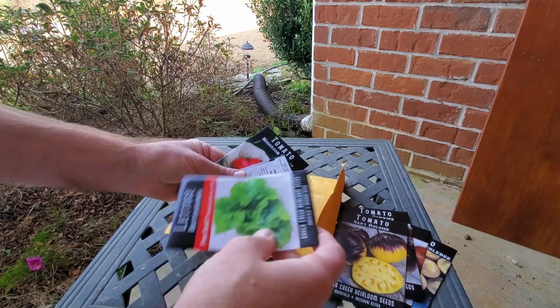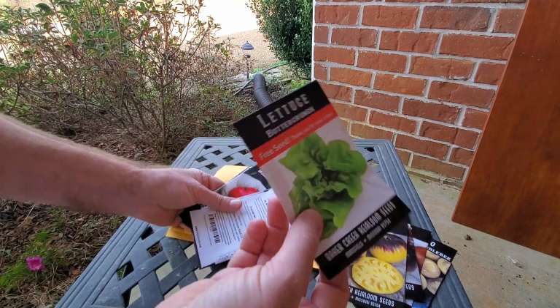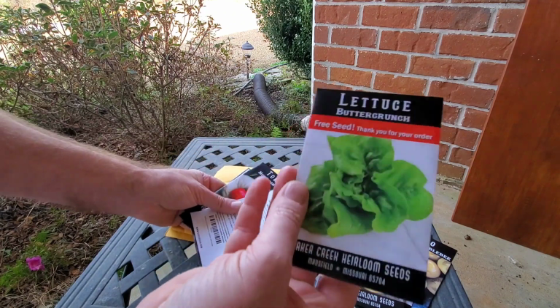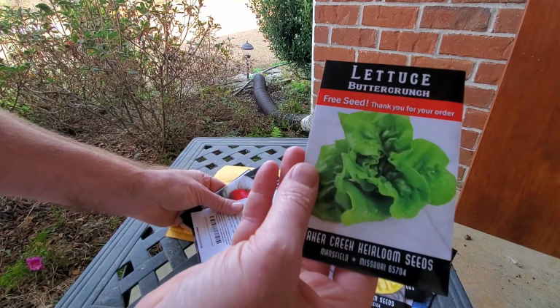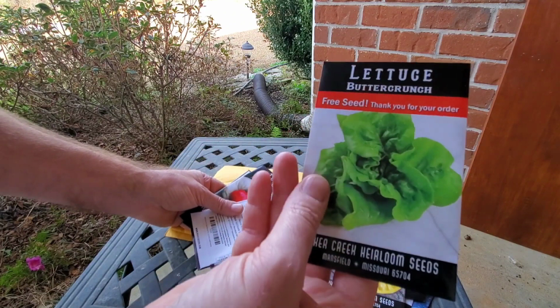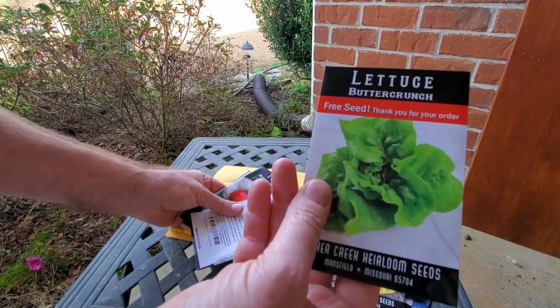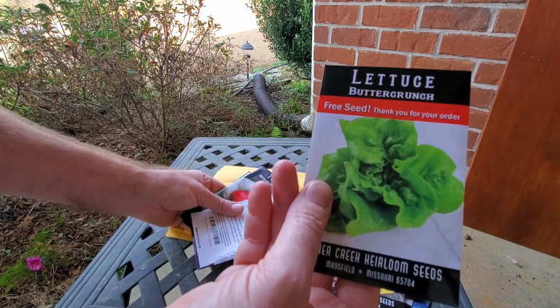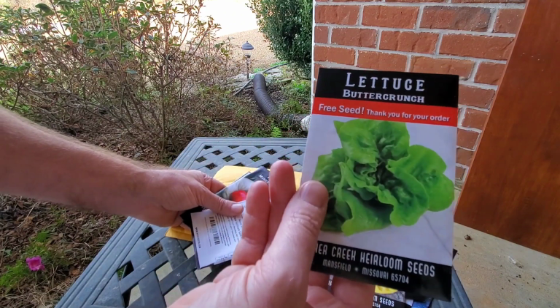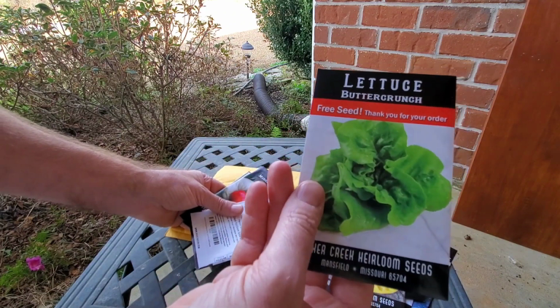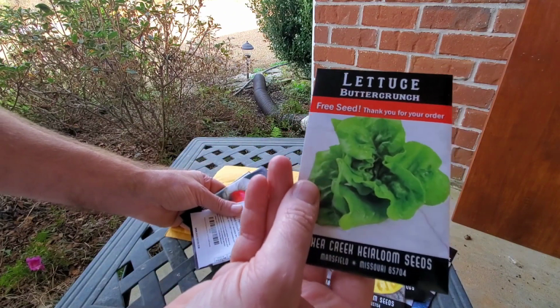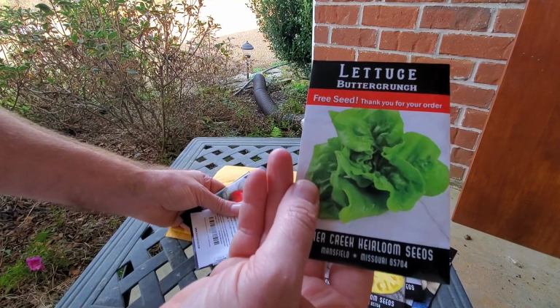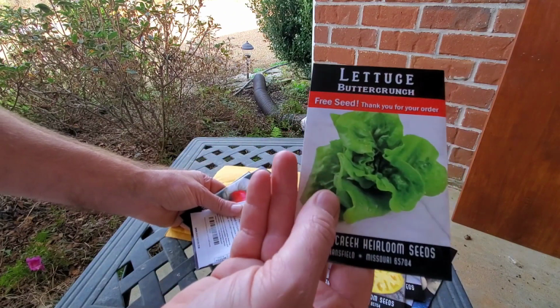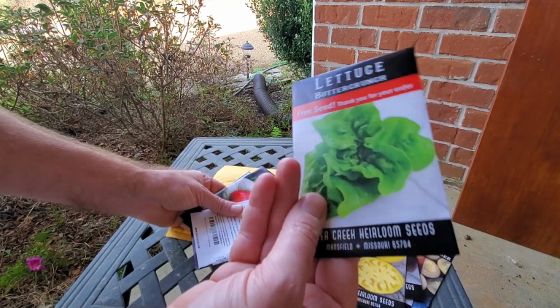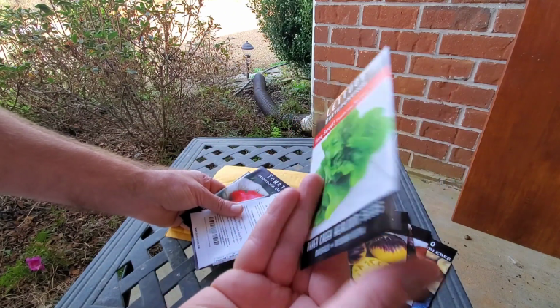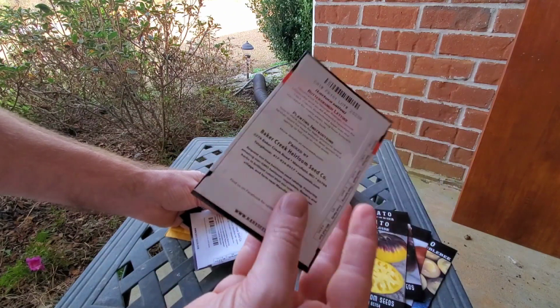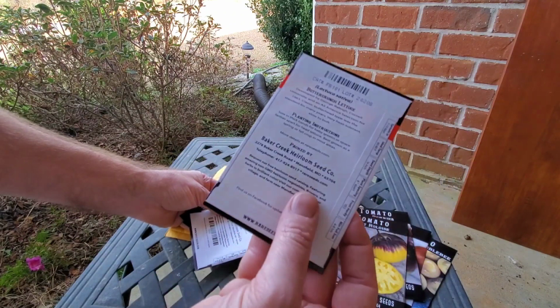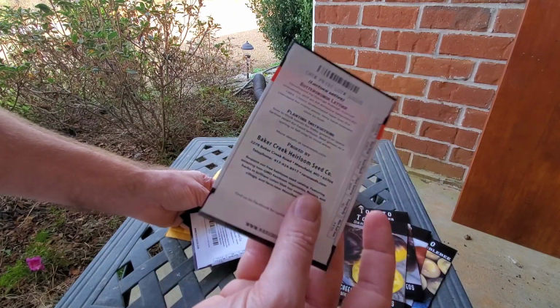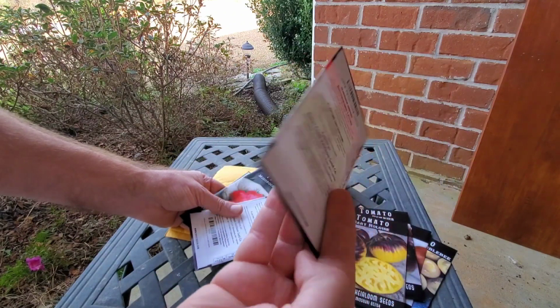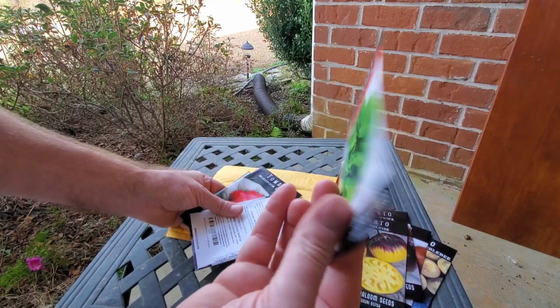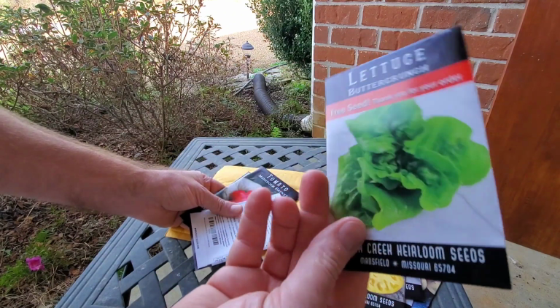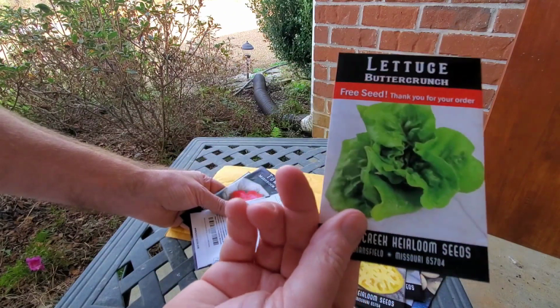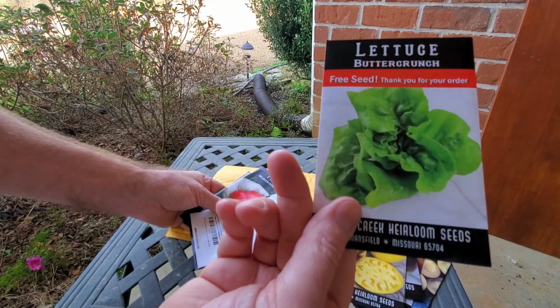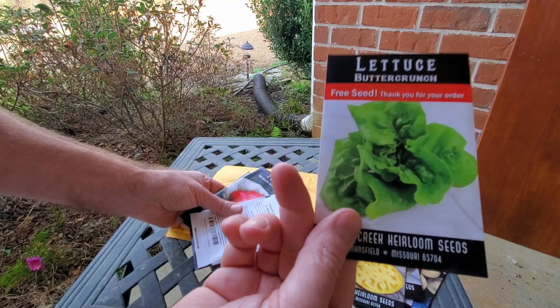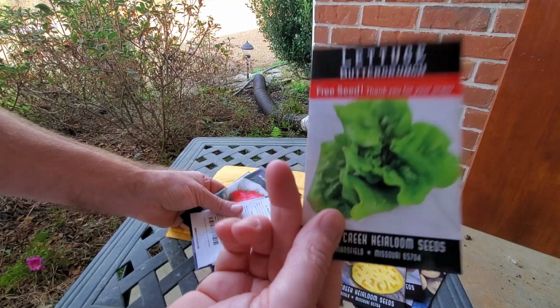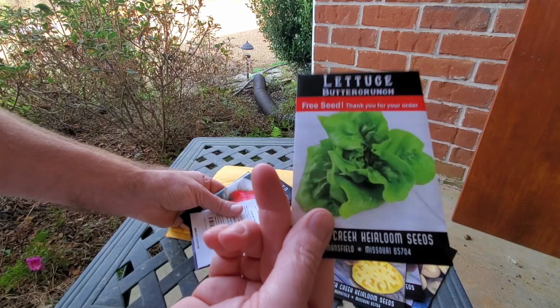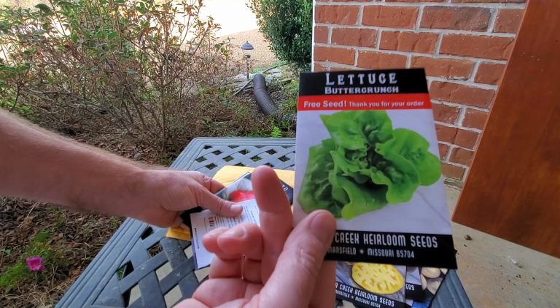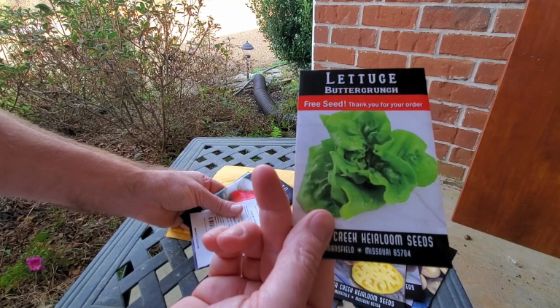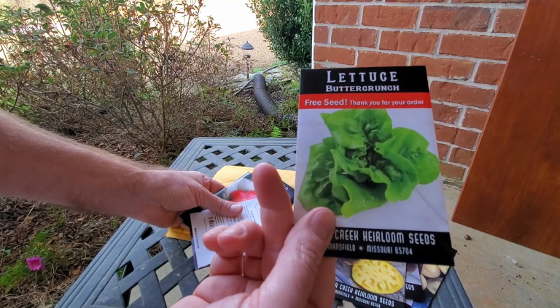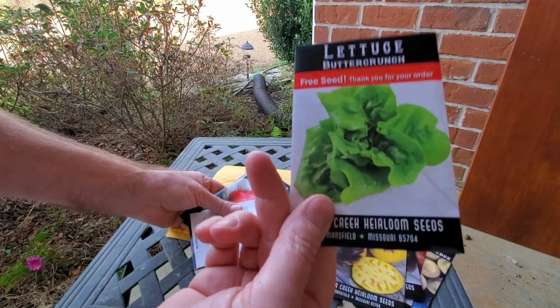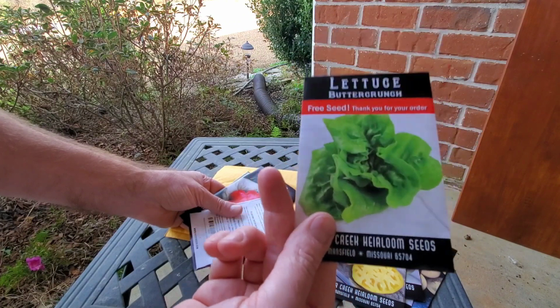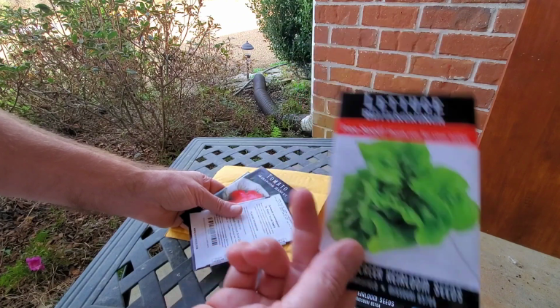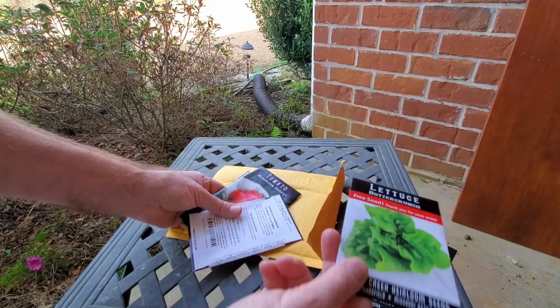And here's my free seed — some buttercrunch lettuce. I need to go ahead and plant that like right now.